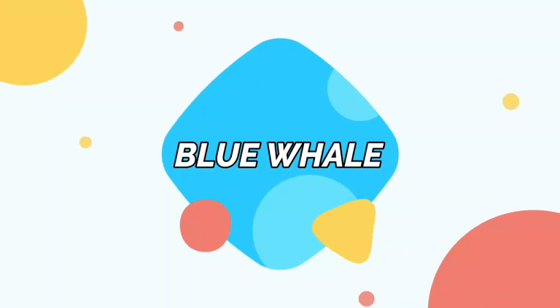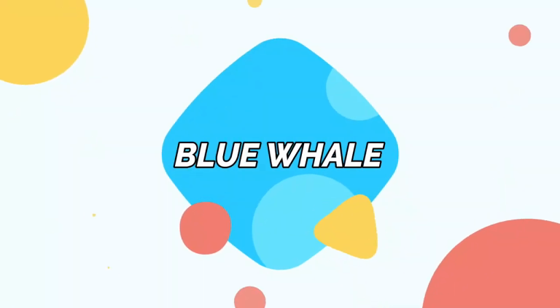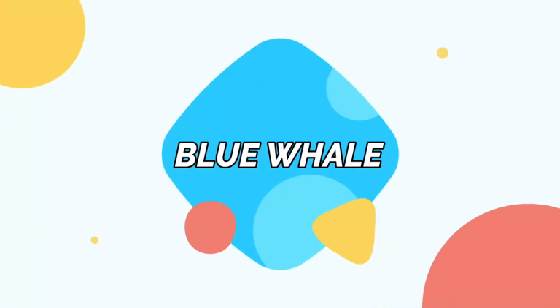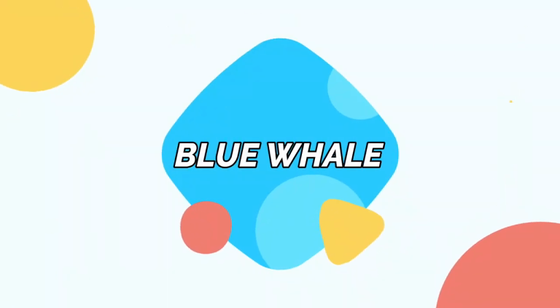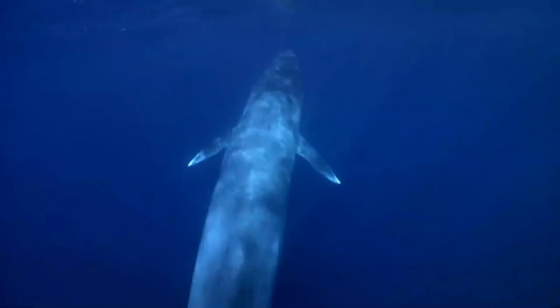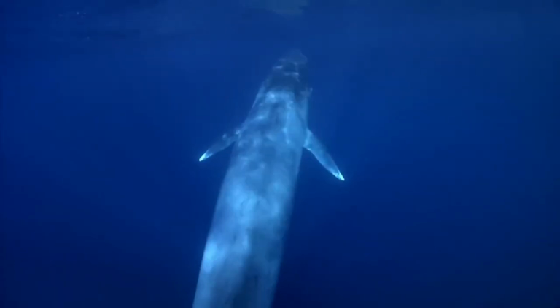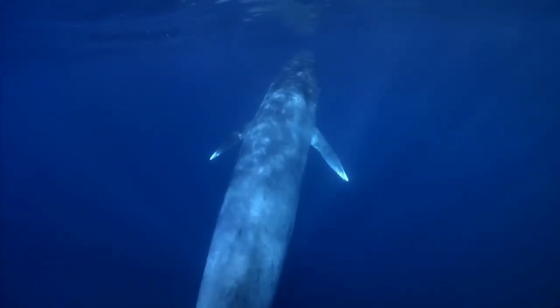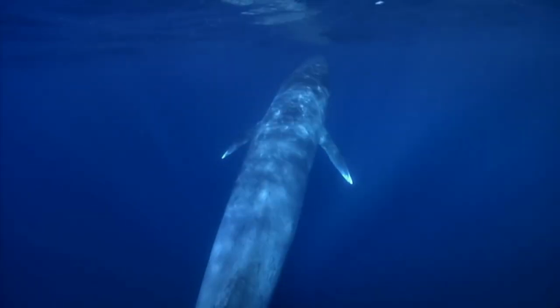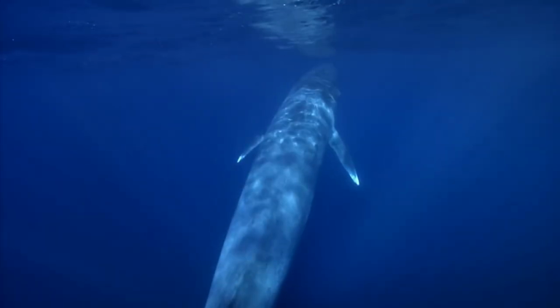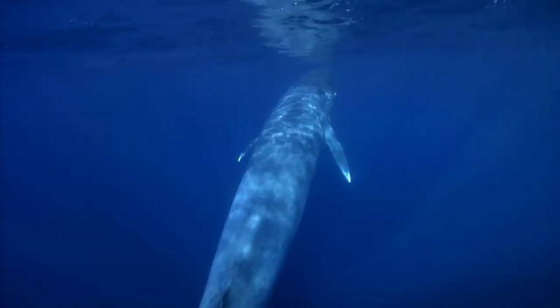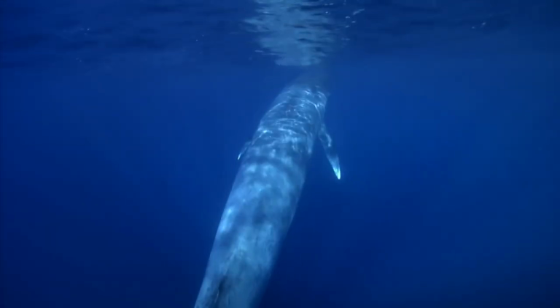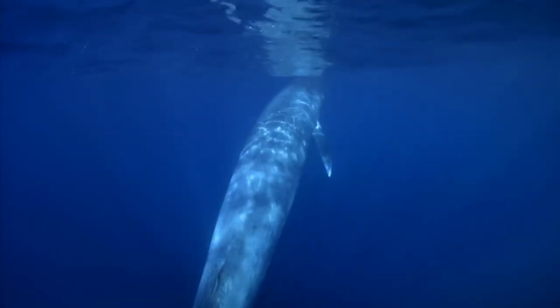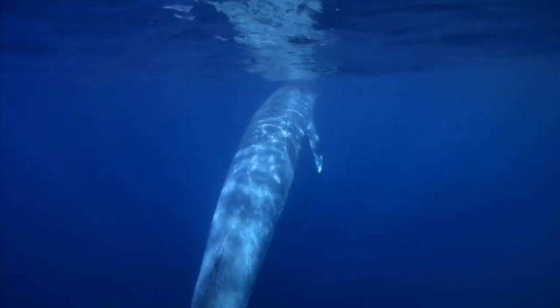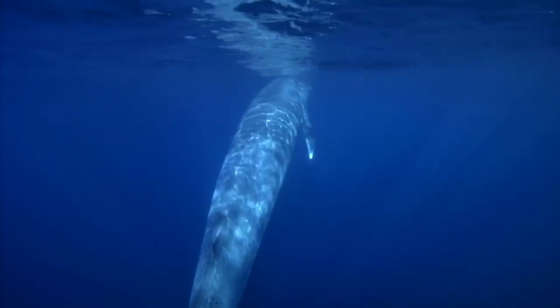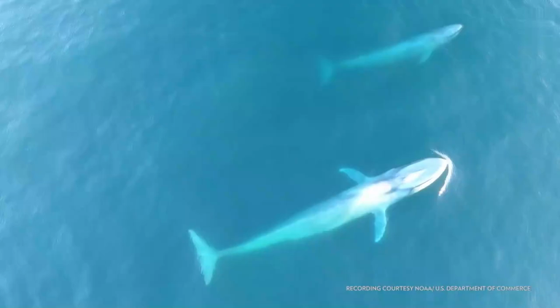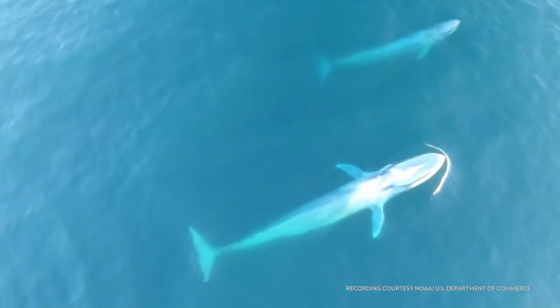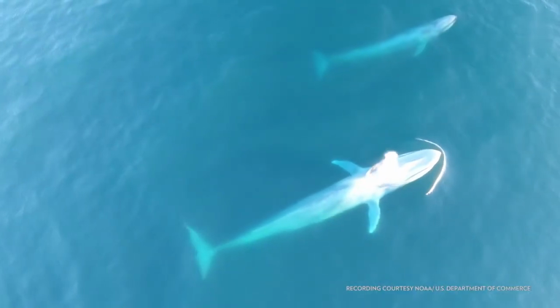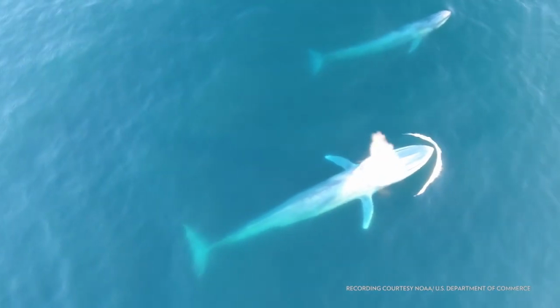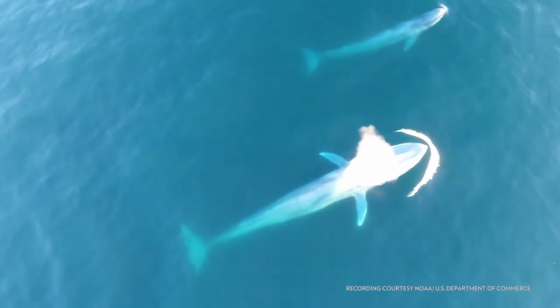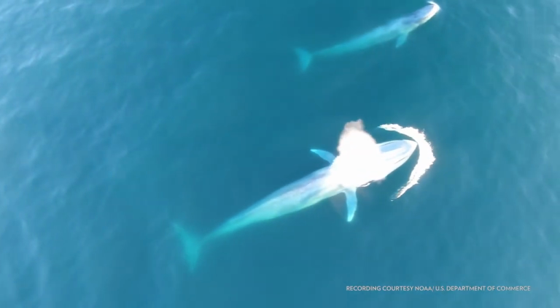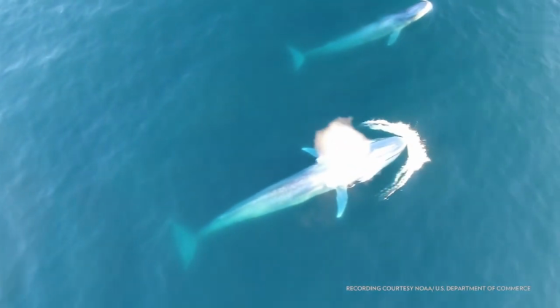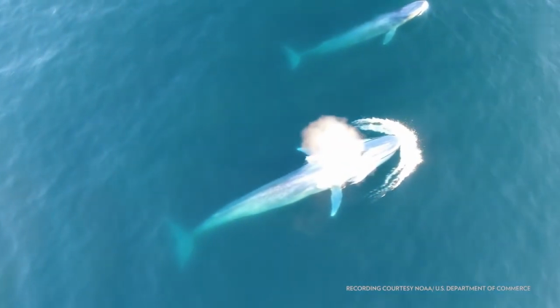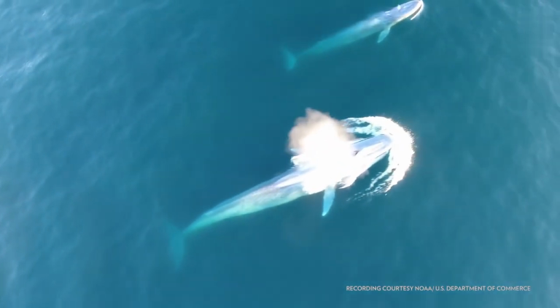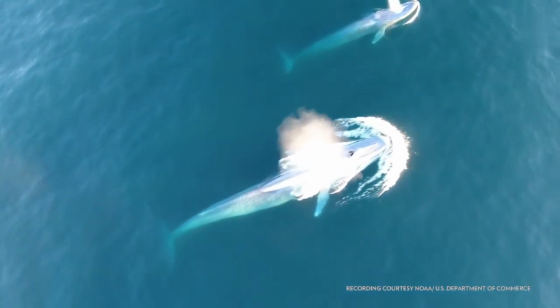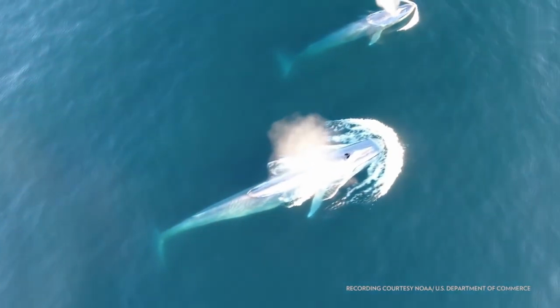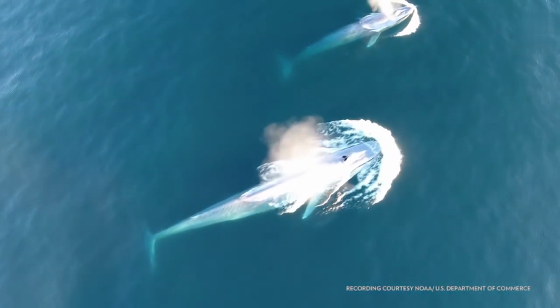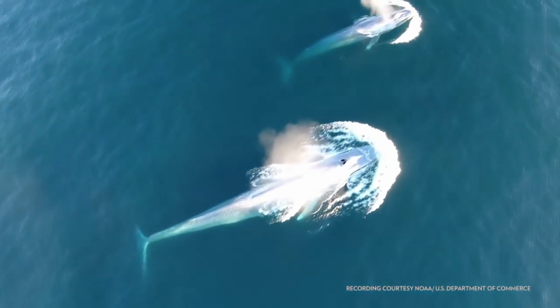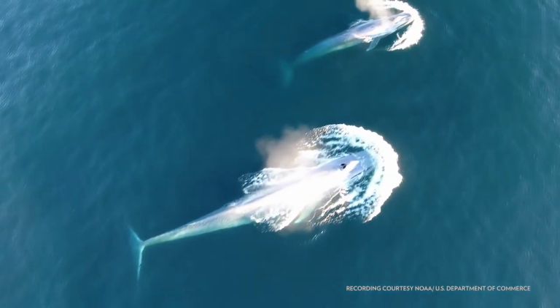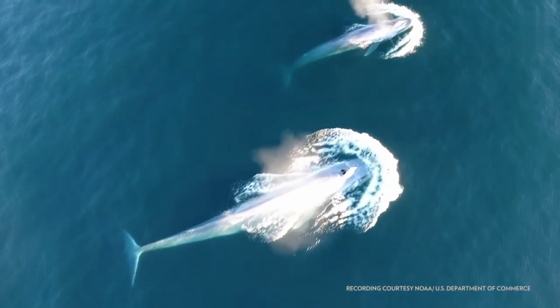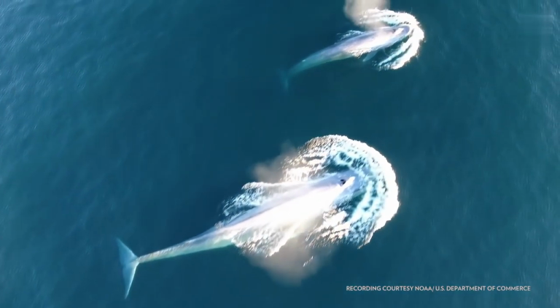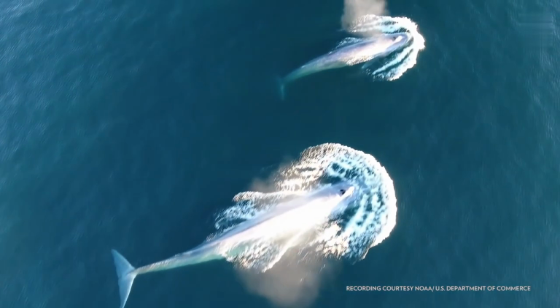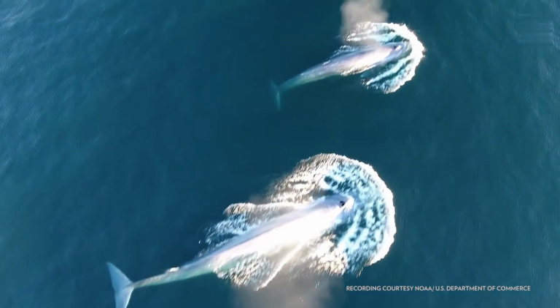Blue whale. They use the thickness of their body and blood flow to help control their body temperature and stay warm in the icy waters.